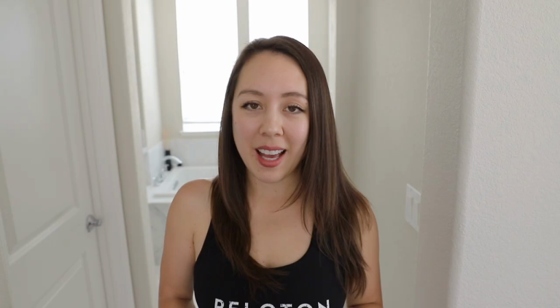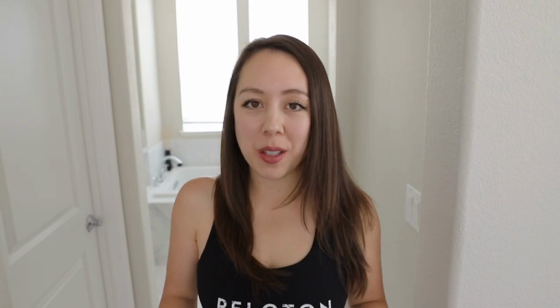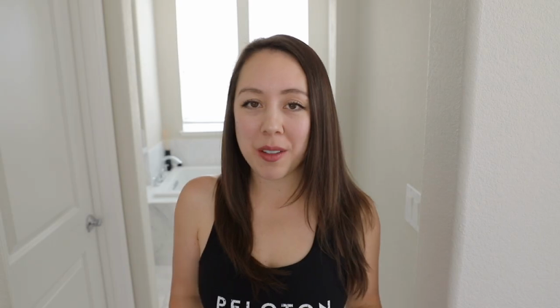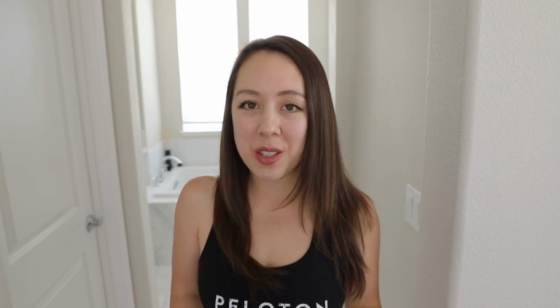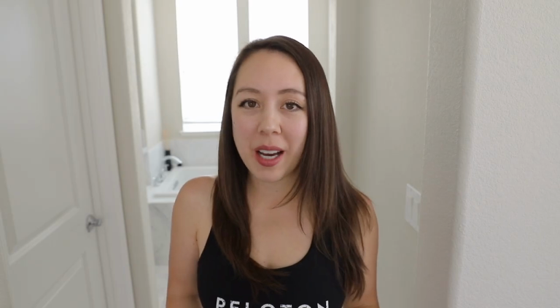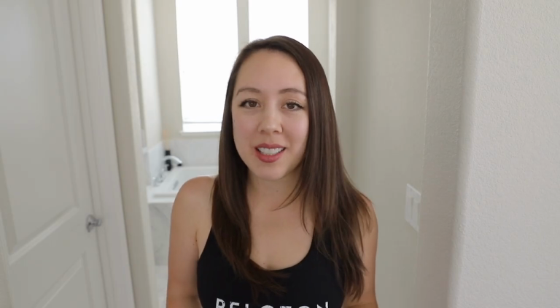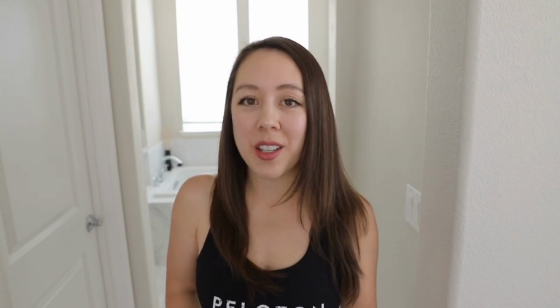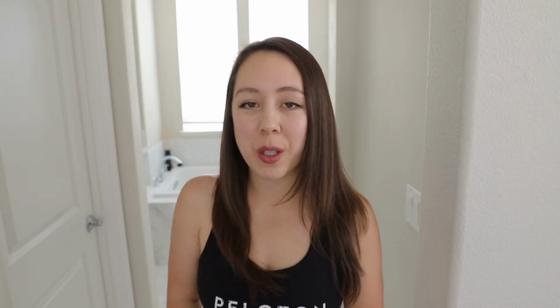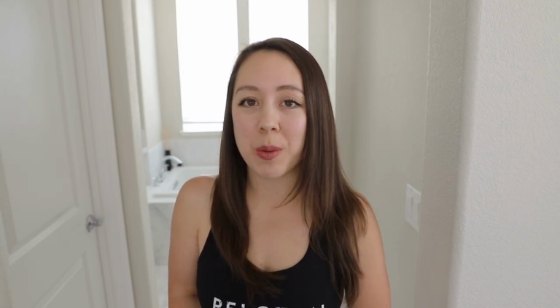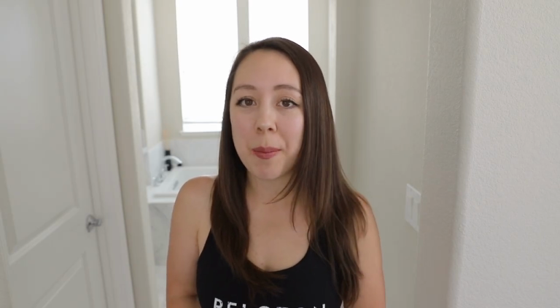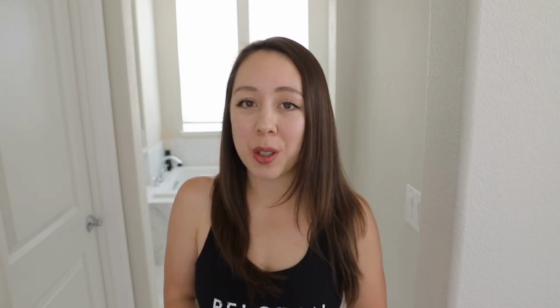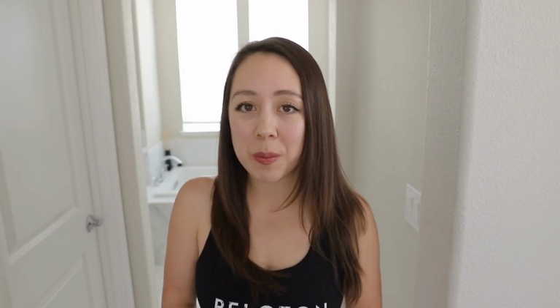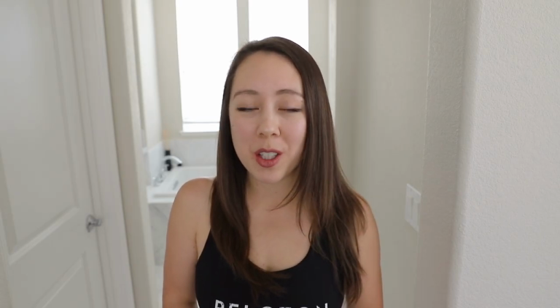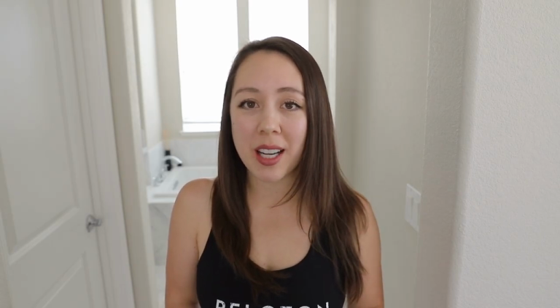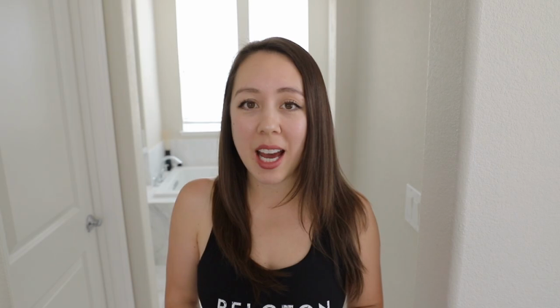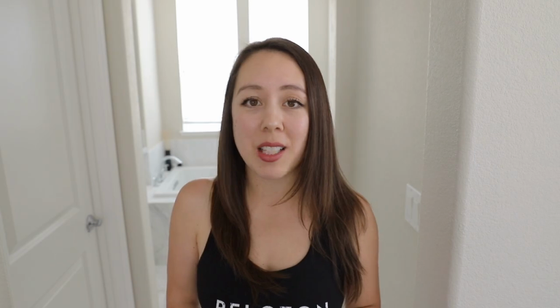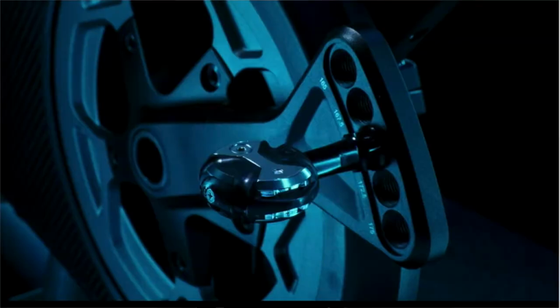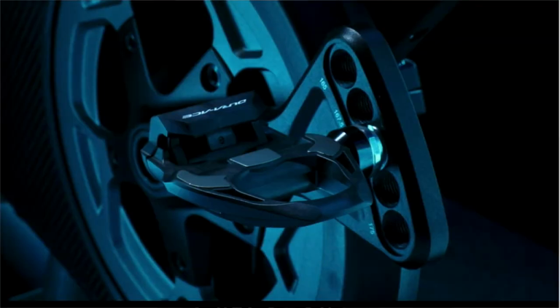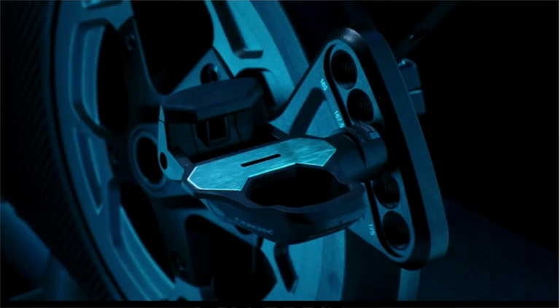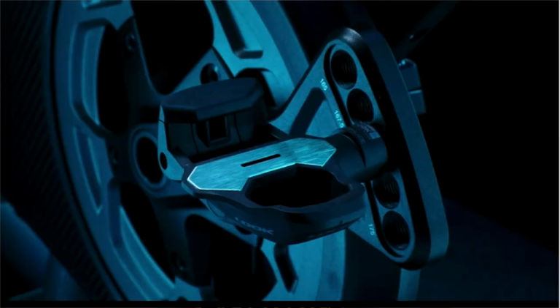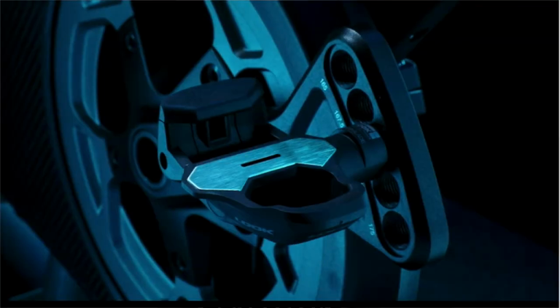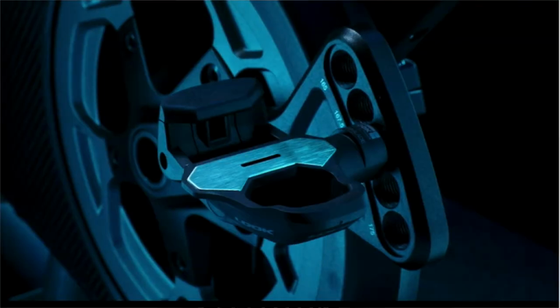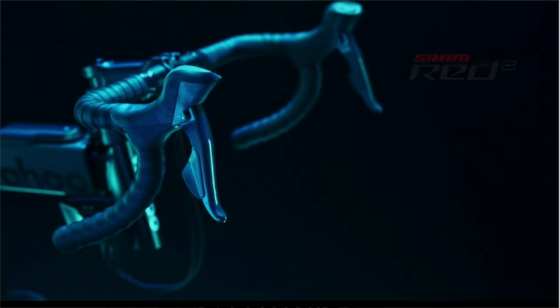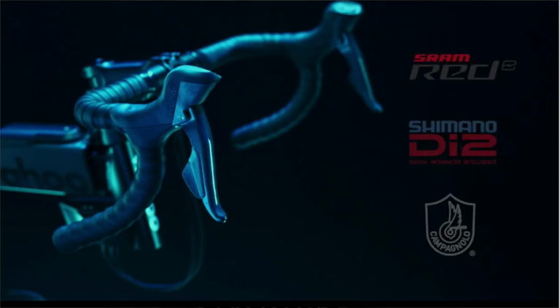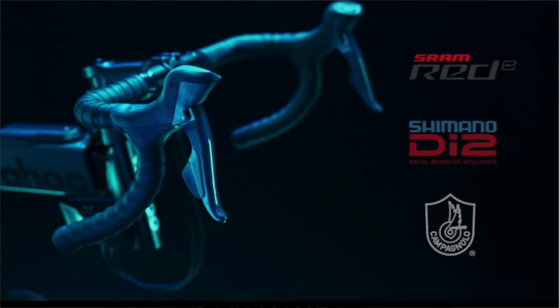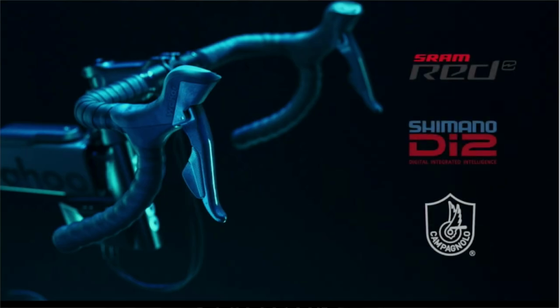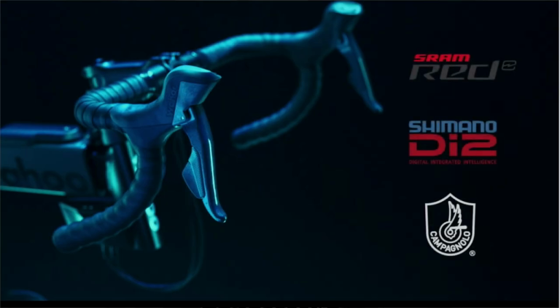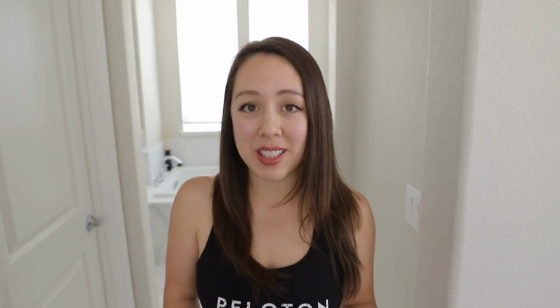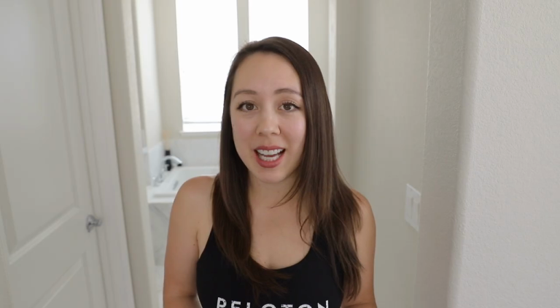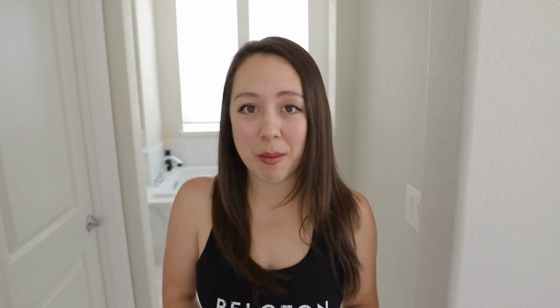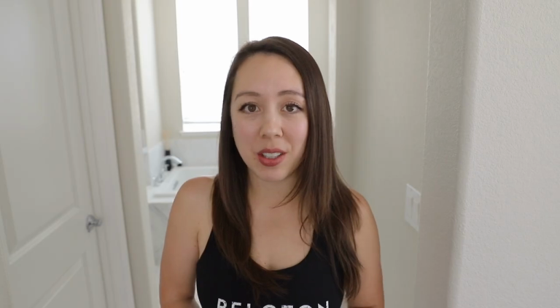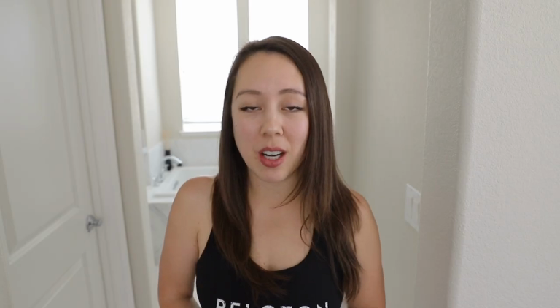As with the previous two bikes, it also works with popular third-party training apps. This bike weighs 93 pounds, a full 45 pounds less than Peloton.